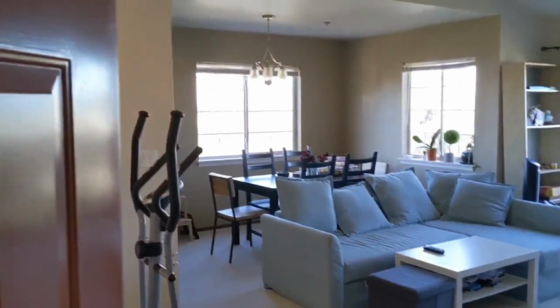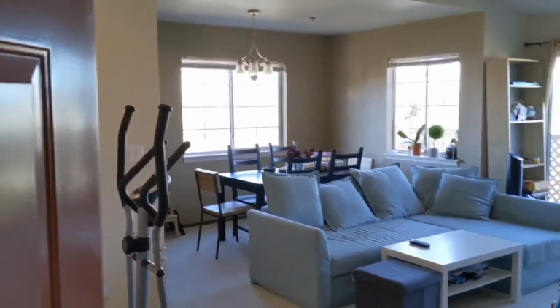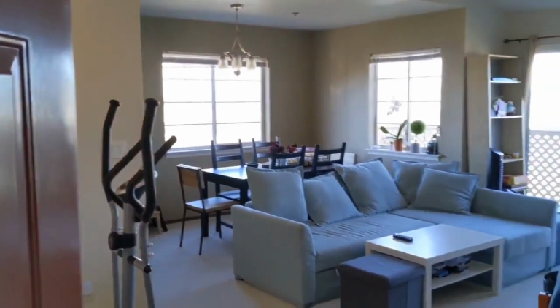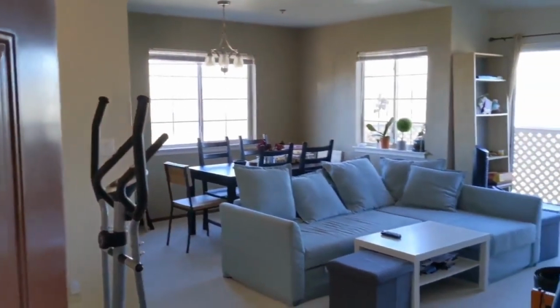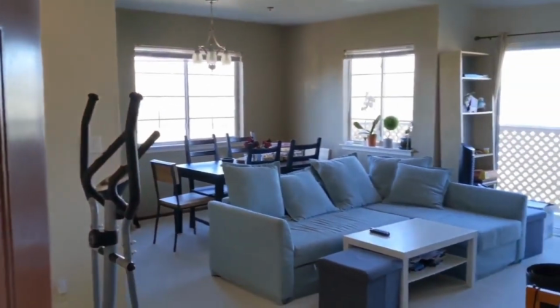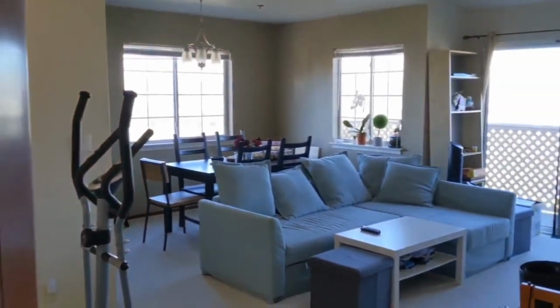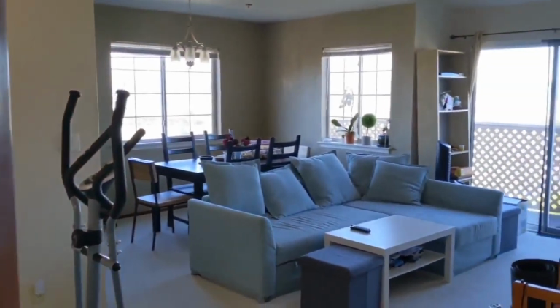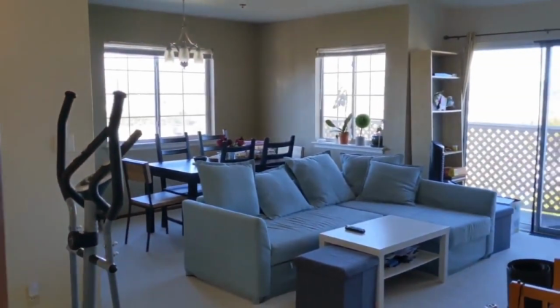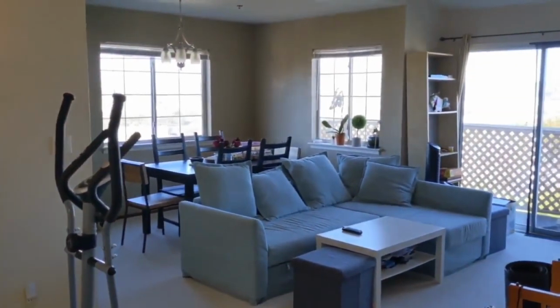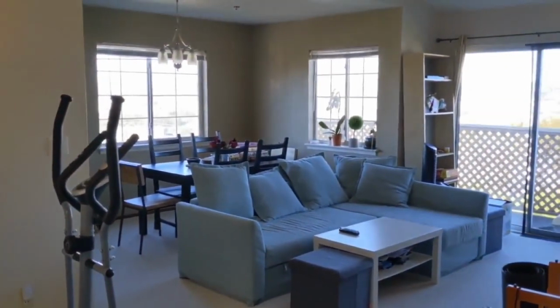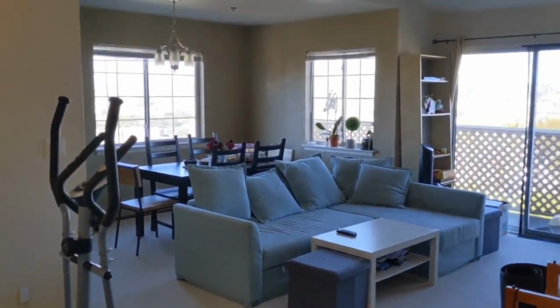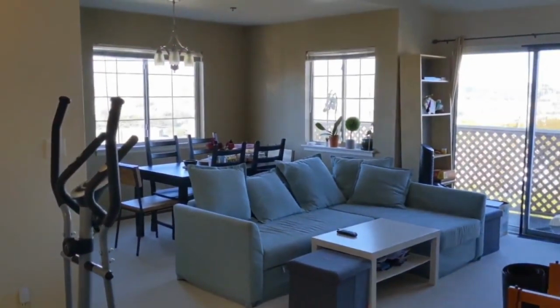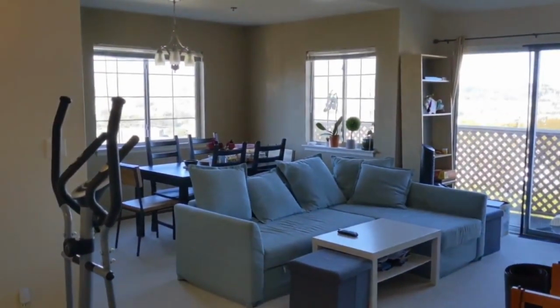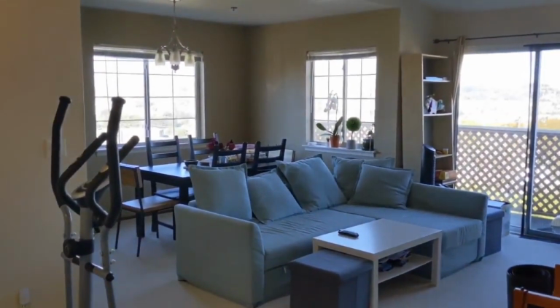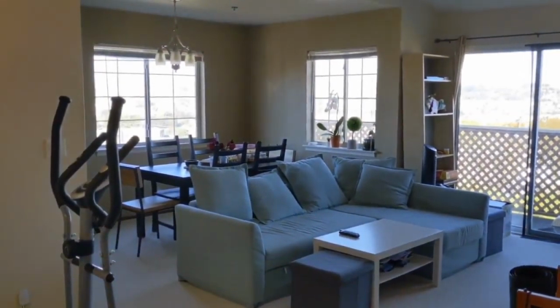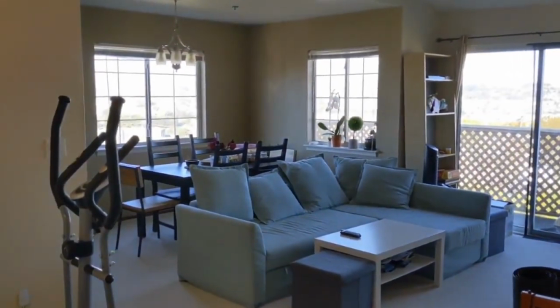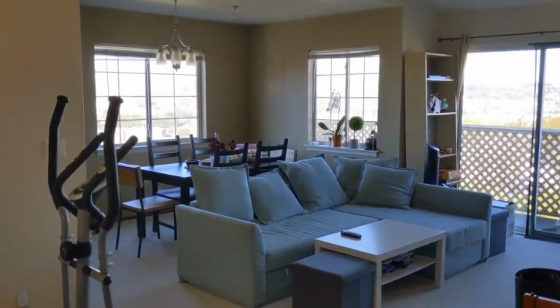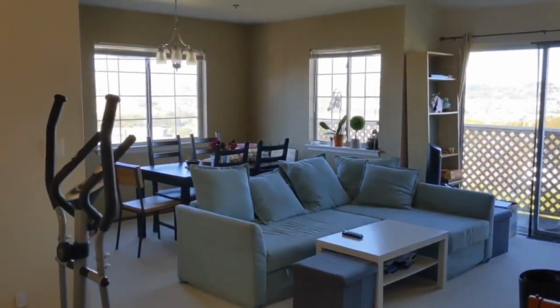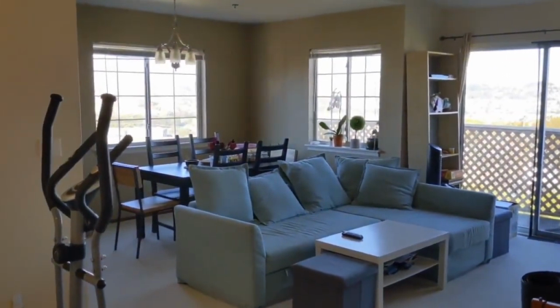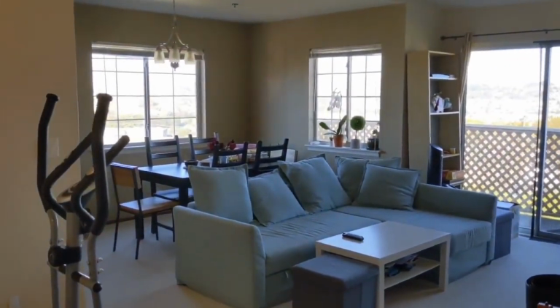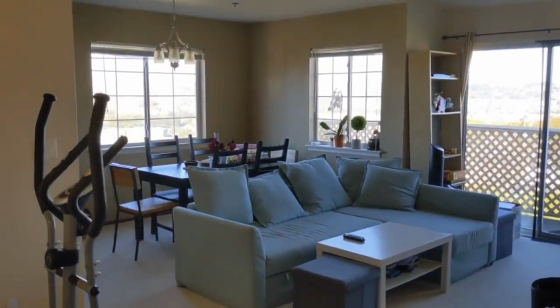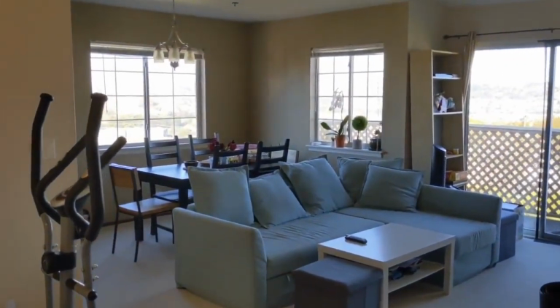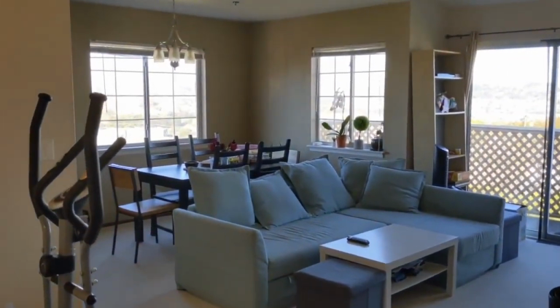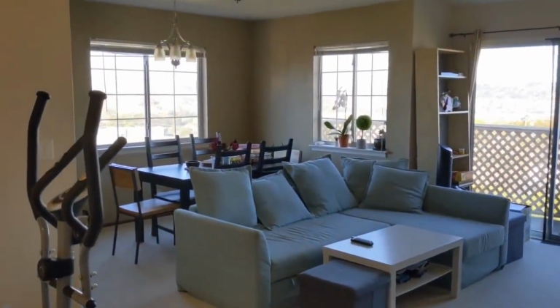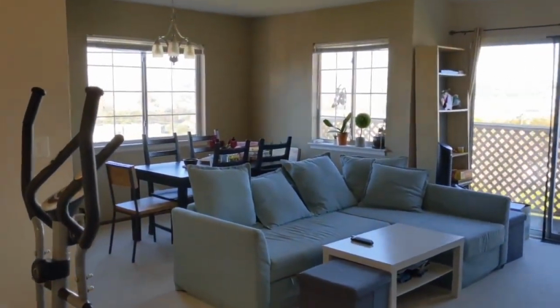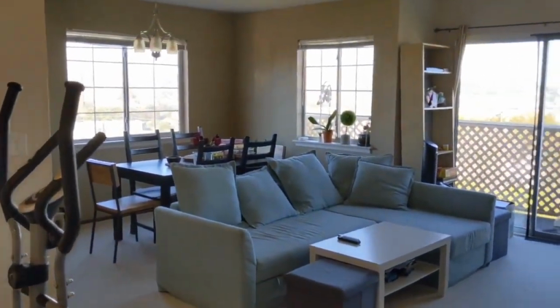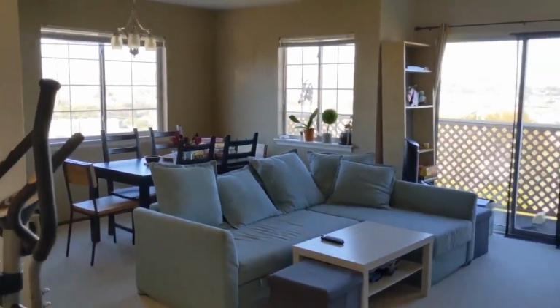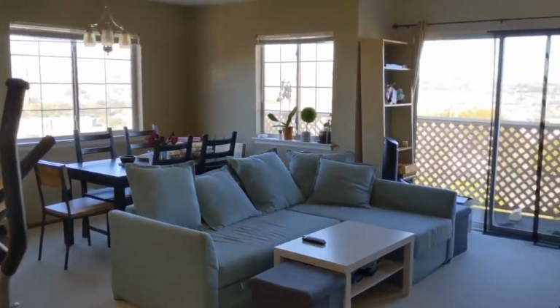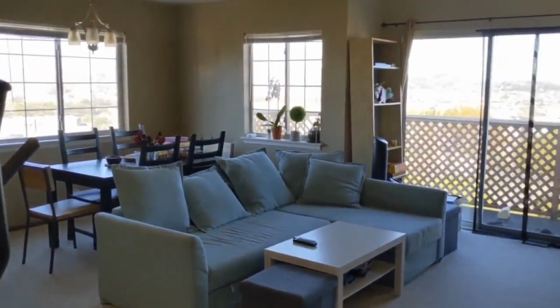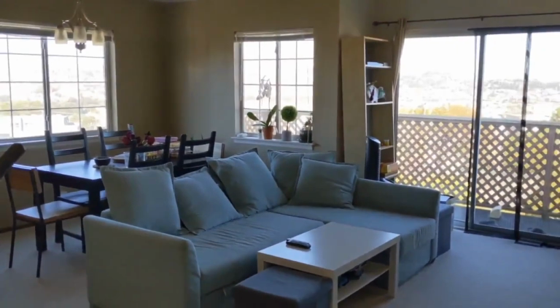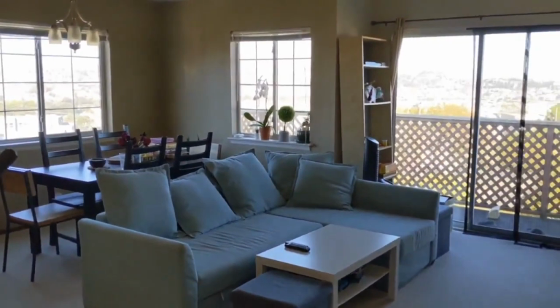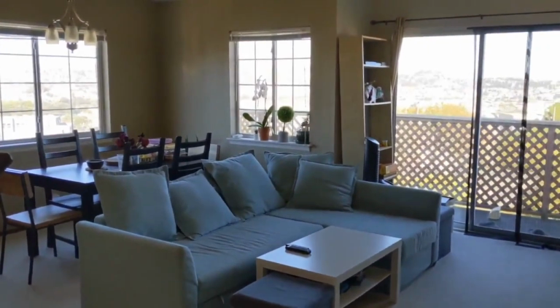Hi, welcome to 1029 San Luis Circle, Daly City, California.